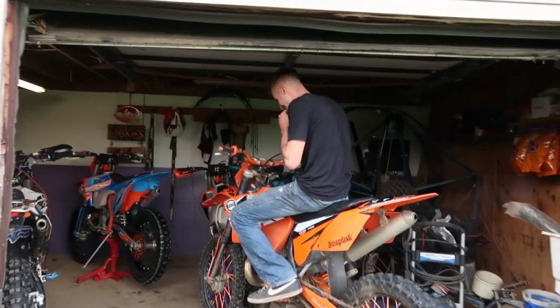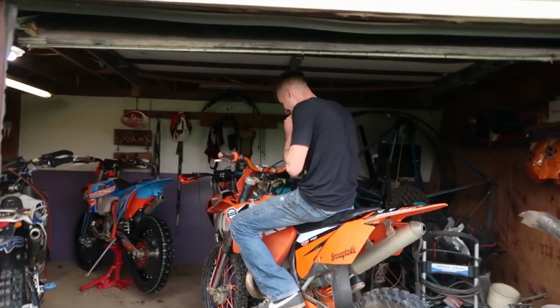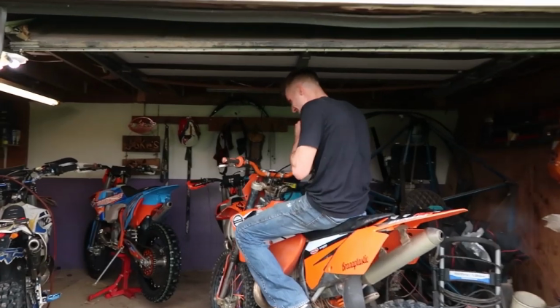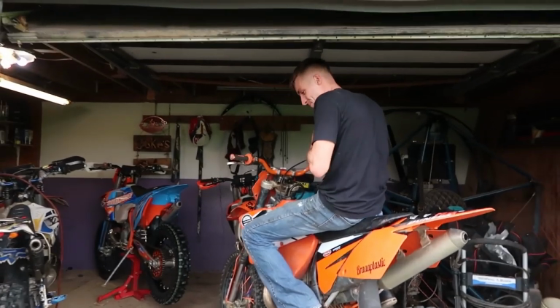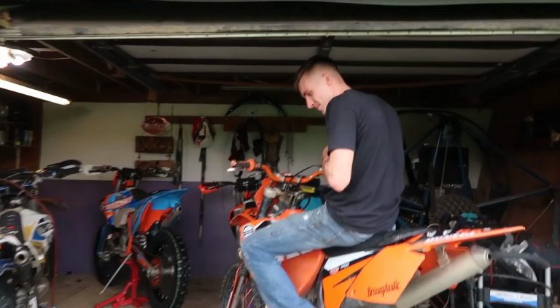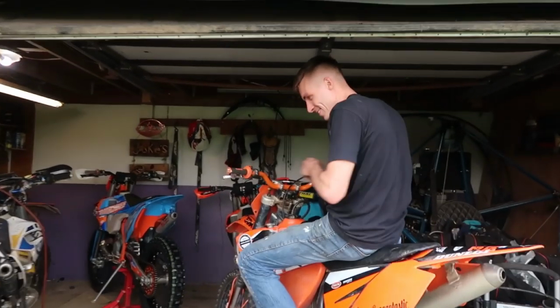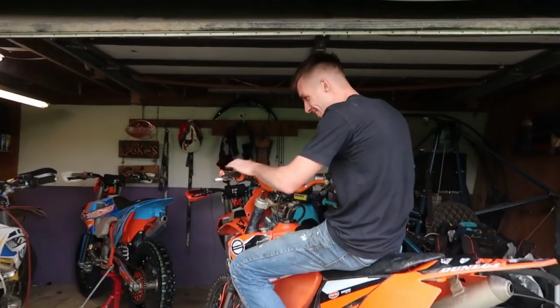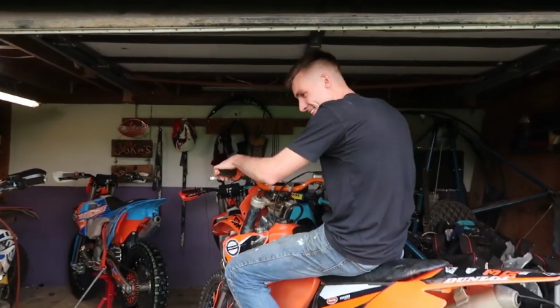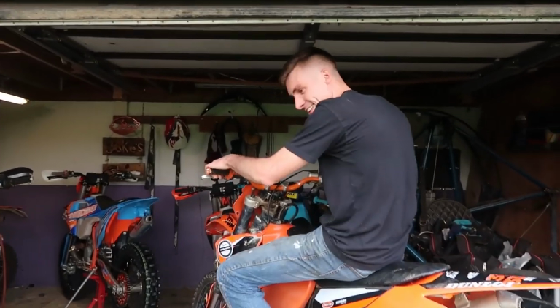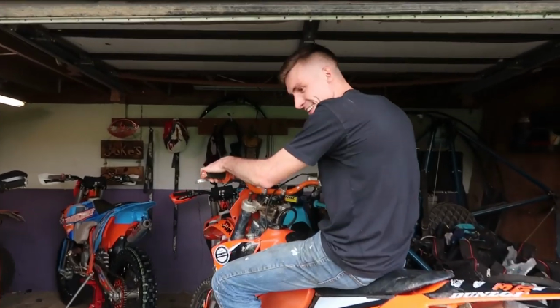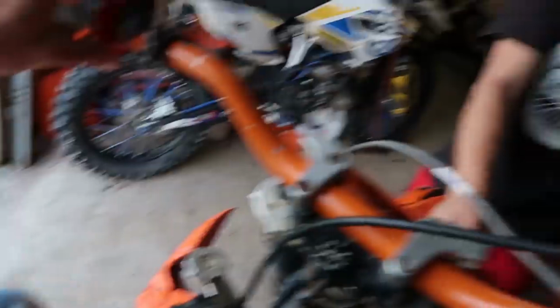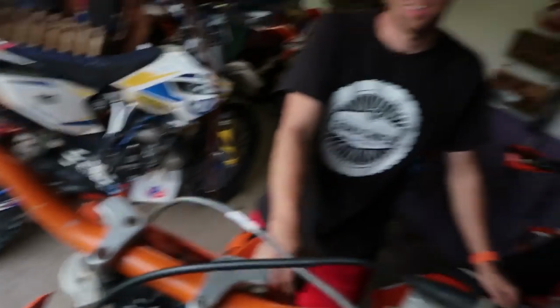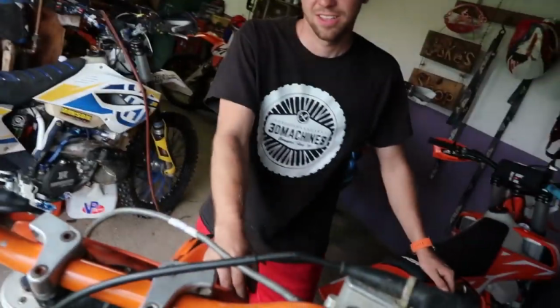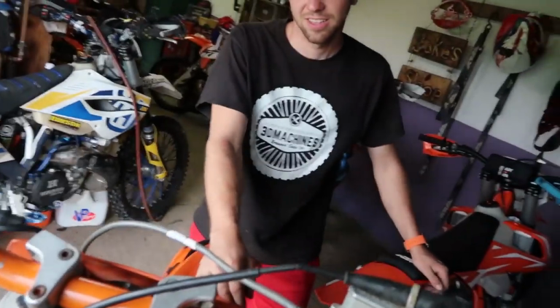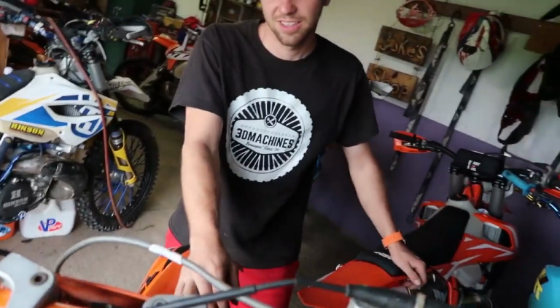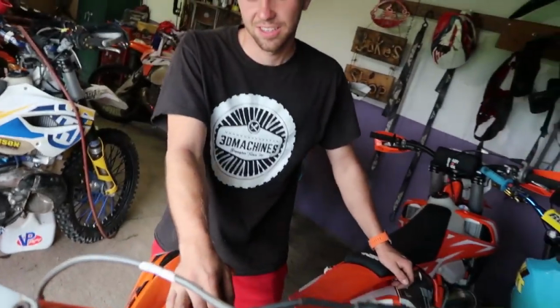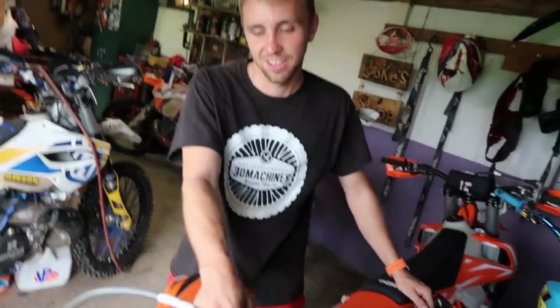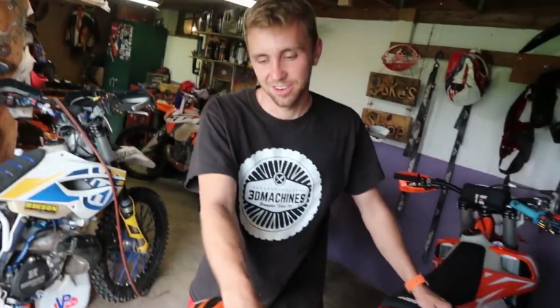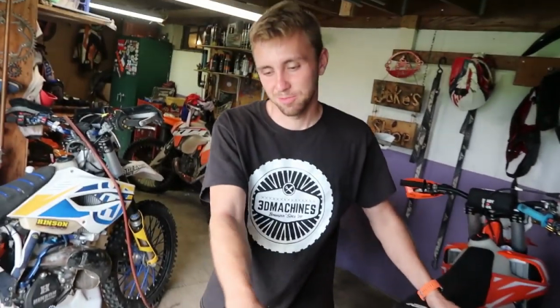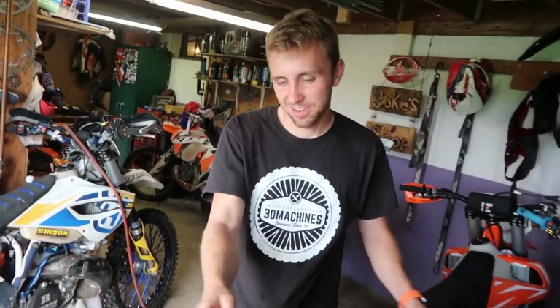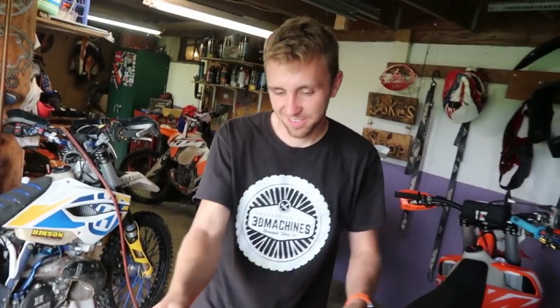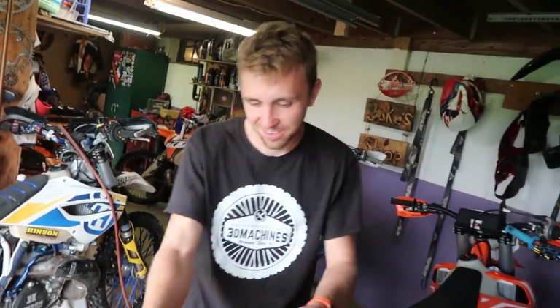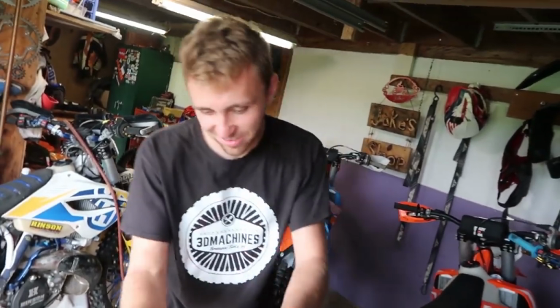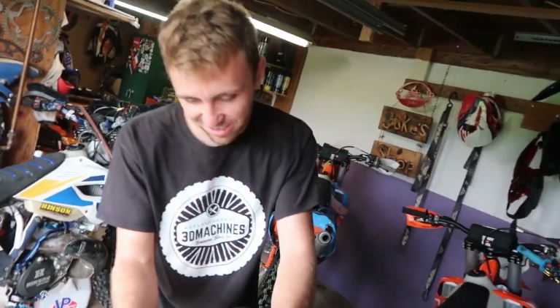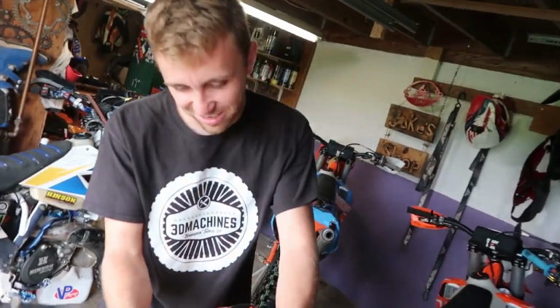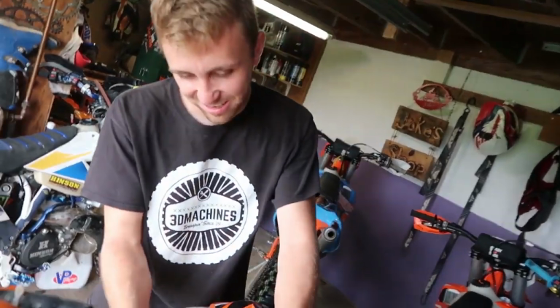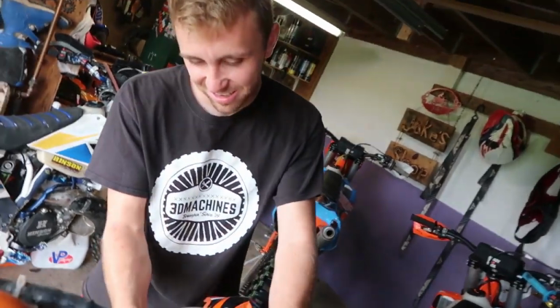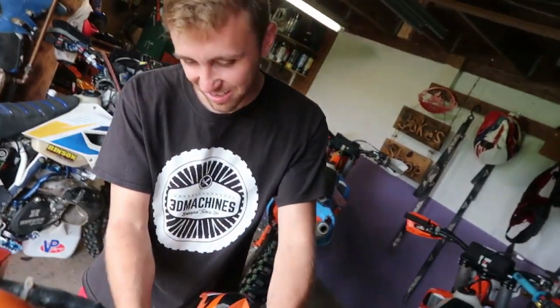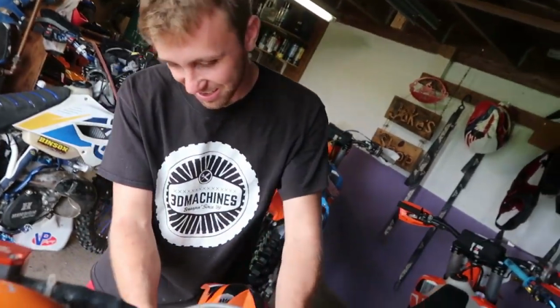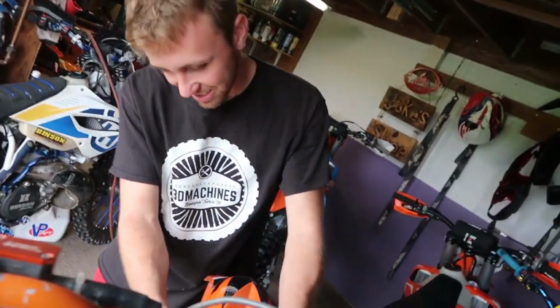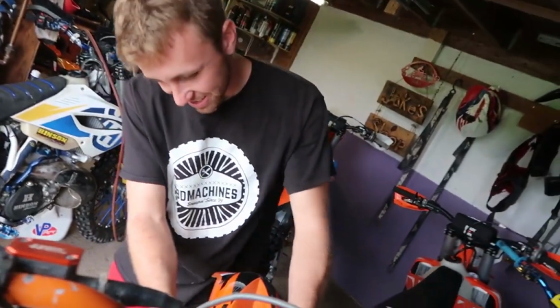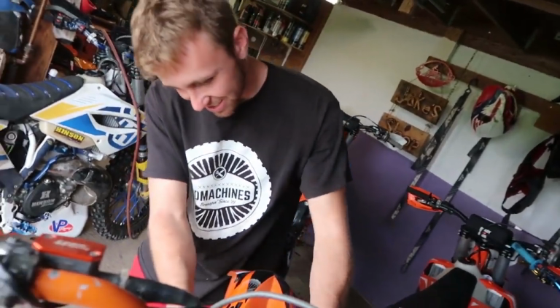Alright, put that cover back on. That did it buddy — got the power back.